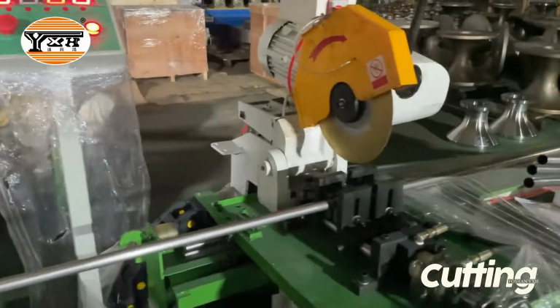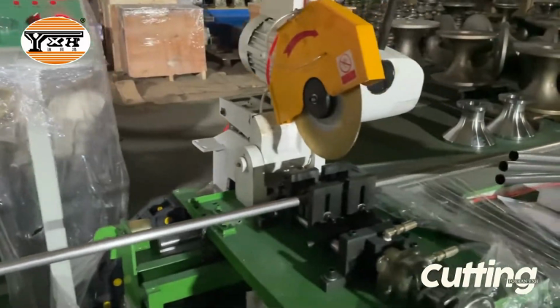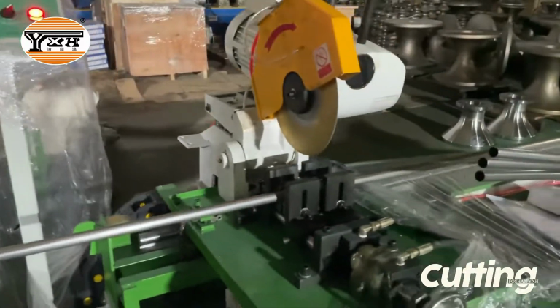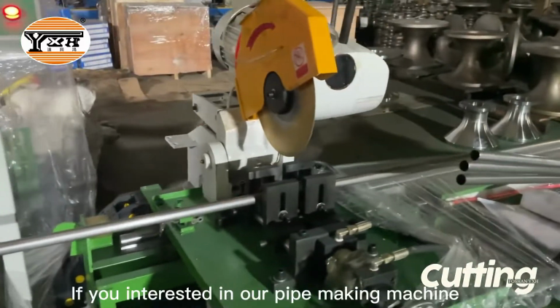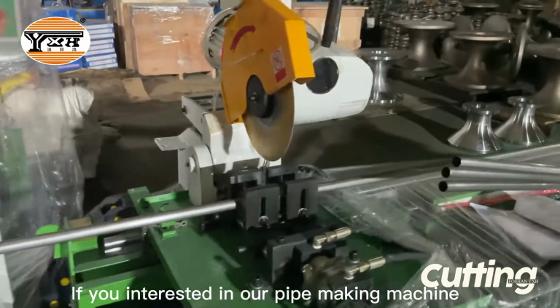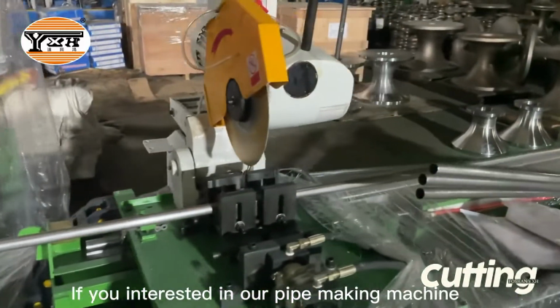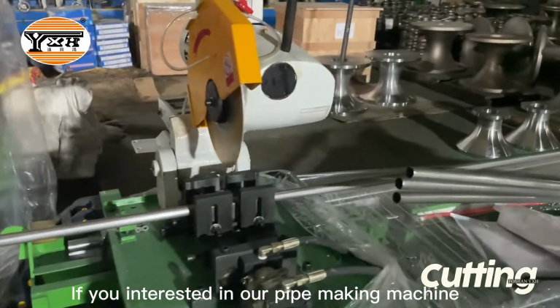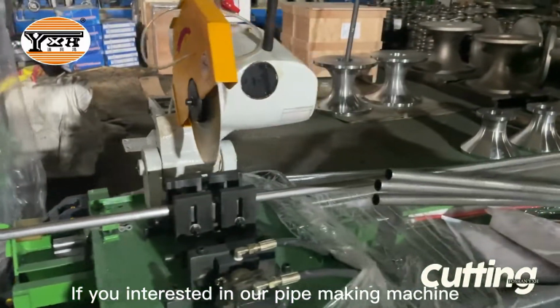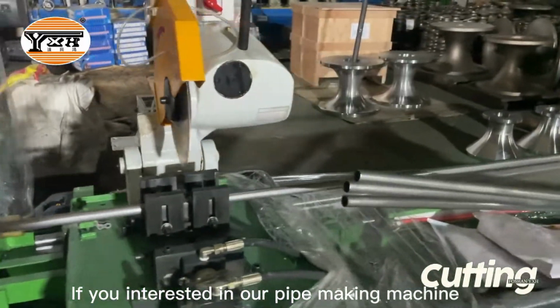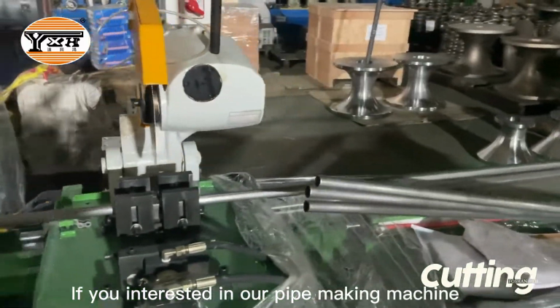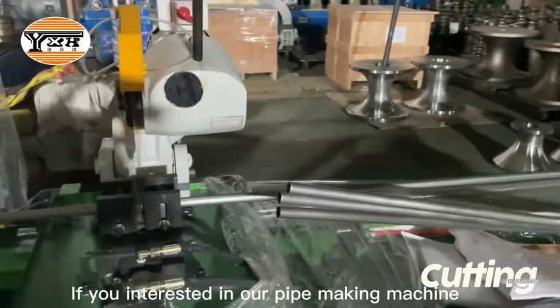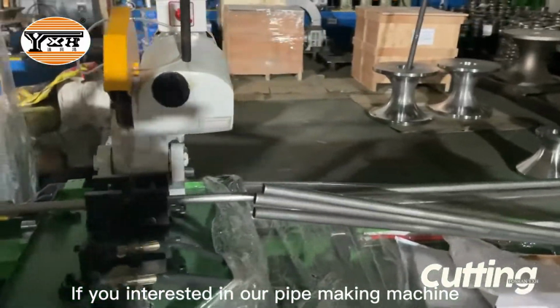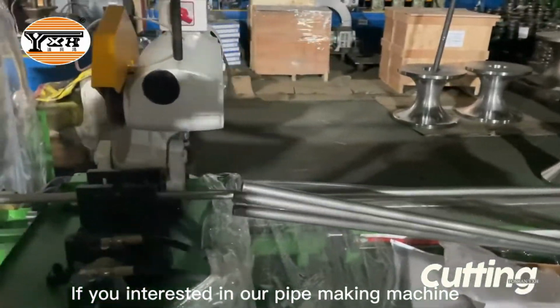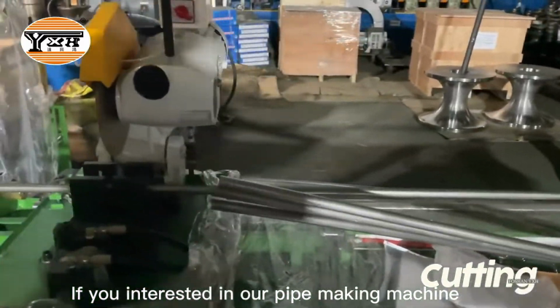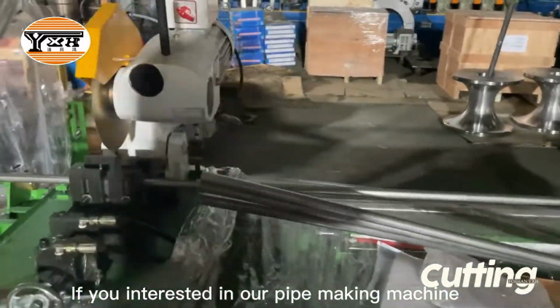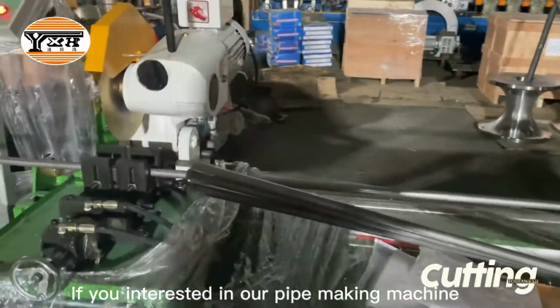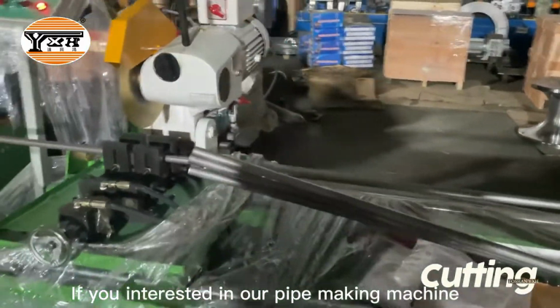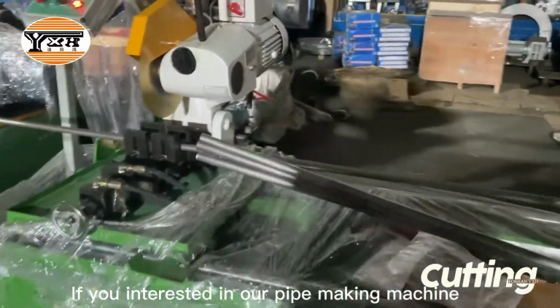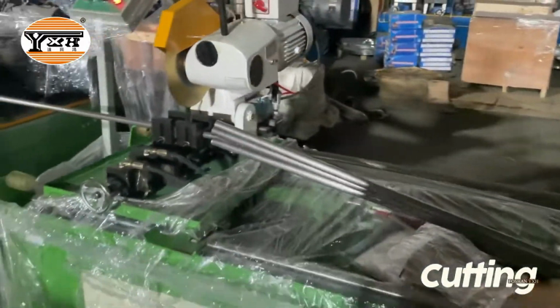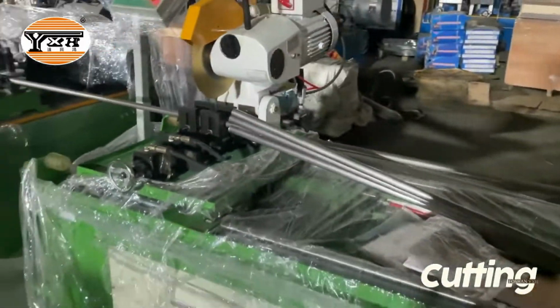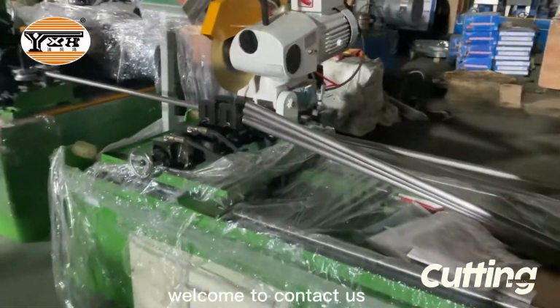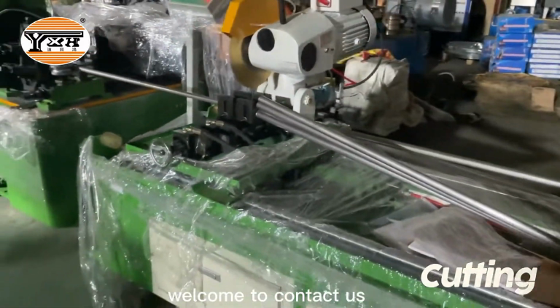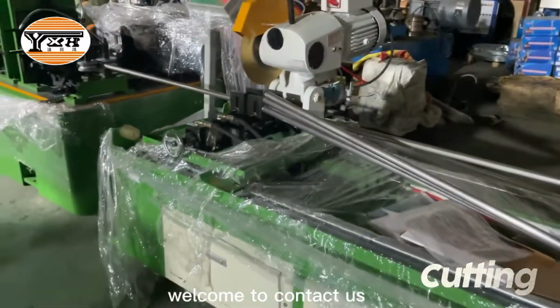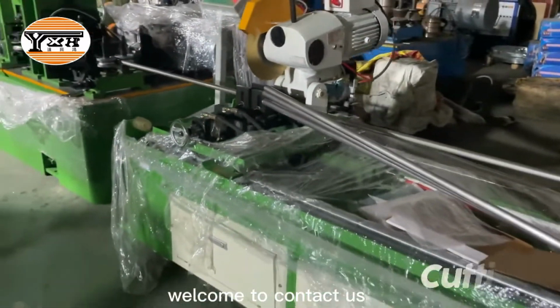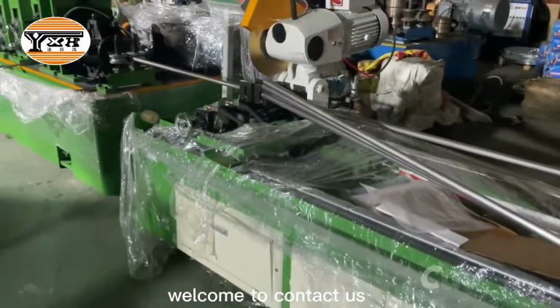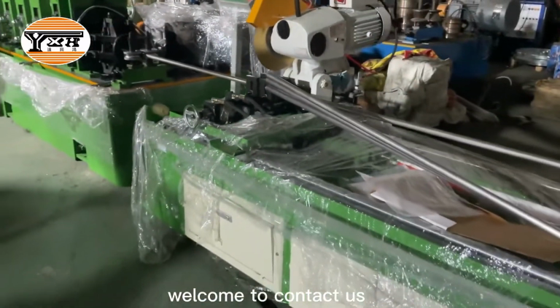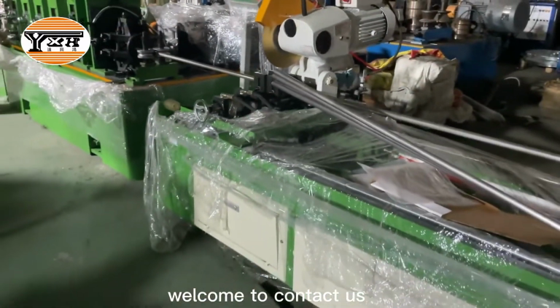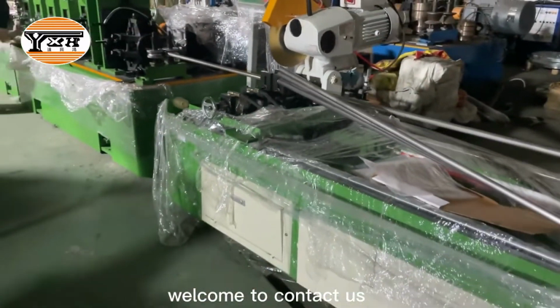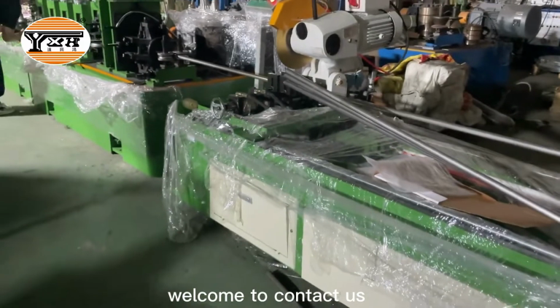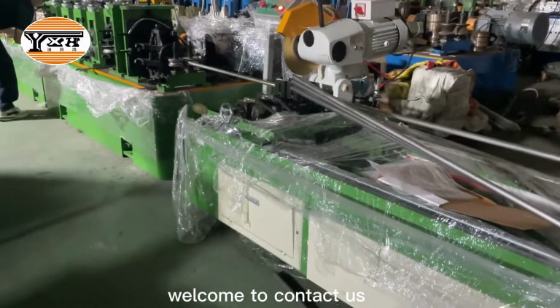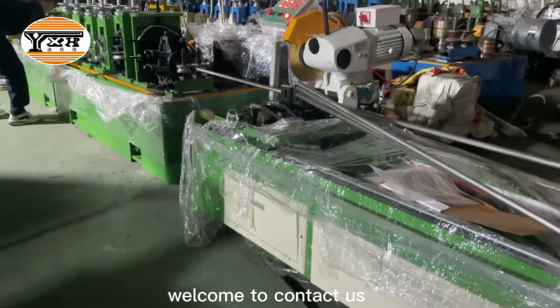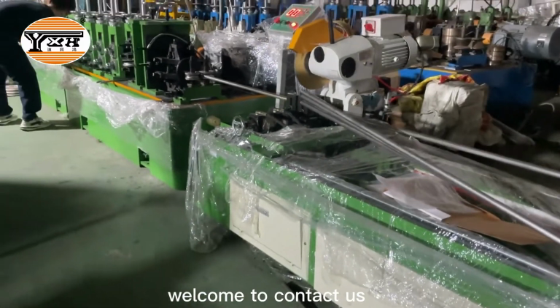If you are interested in our pipe making machine, welcome to contact us.